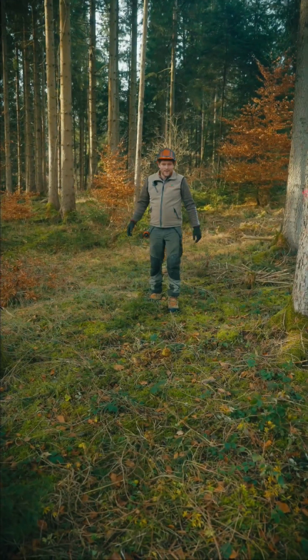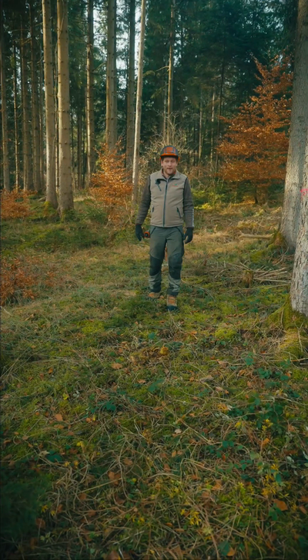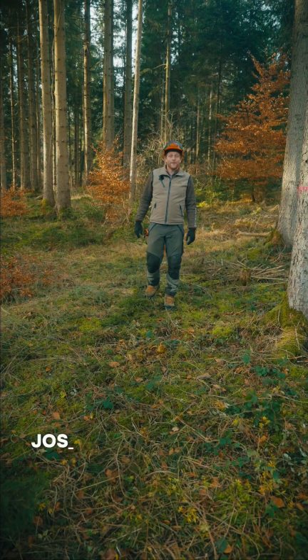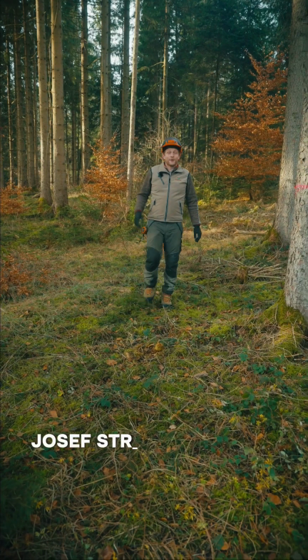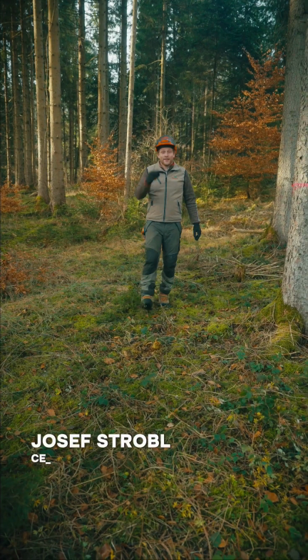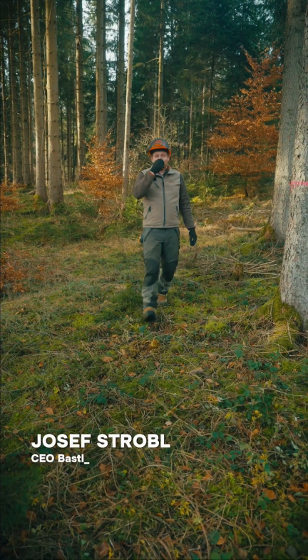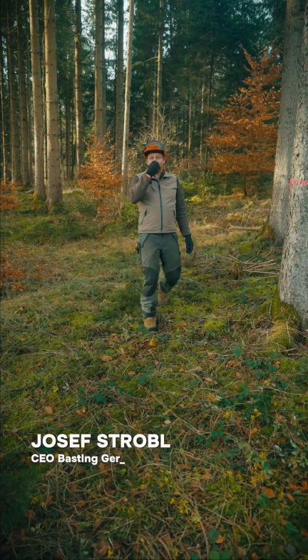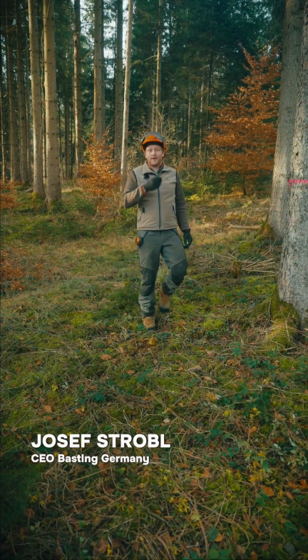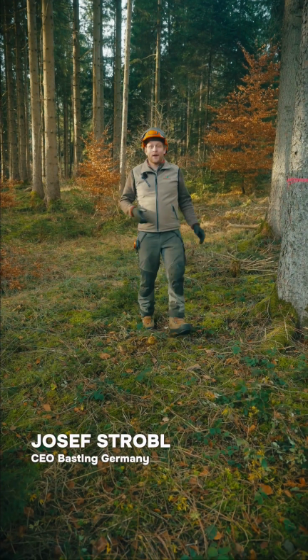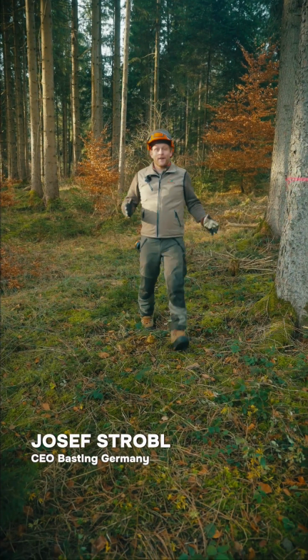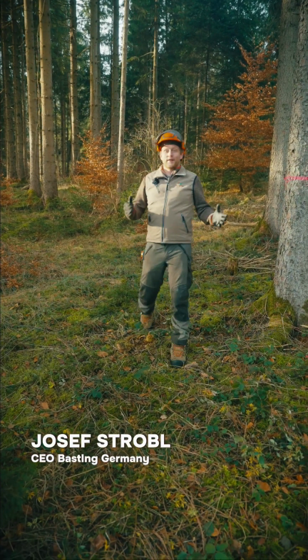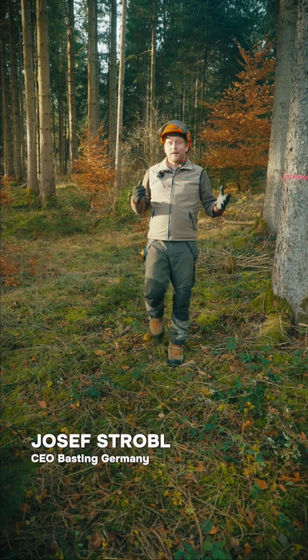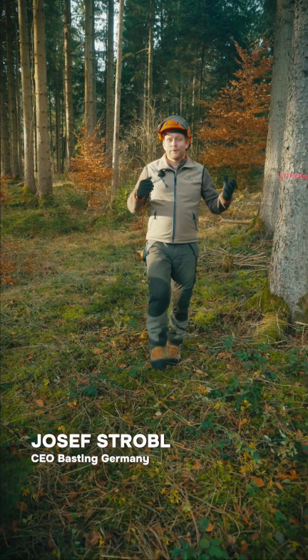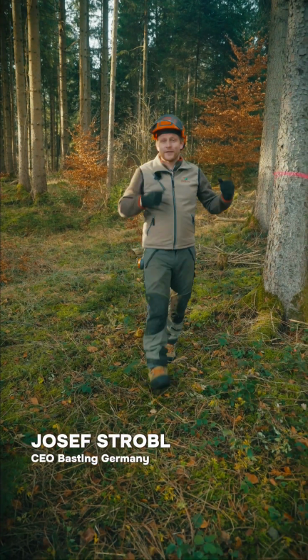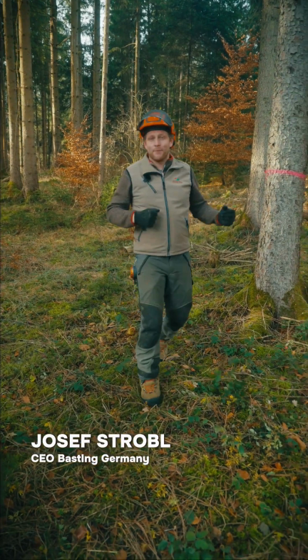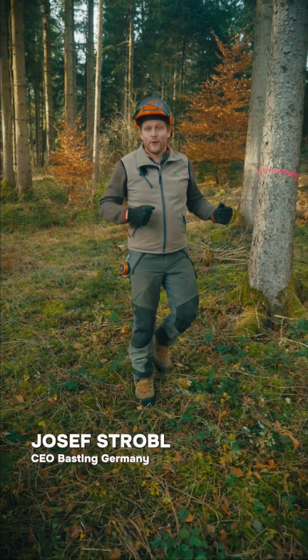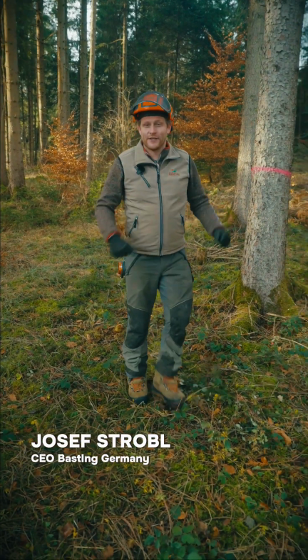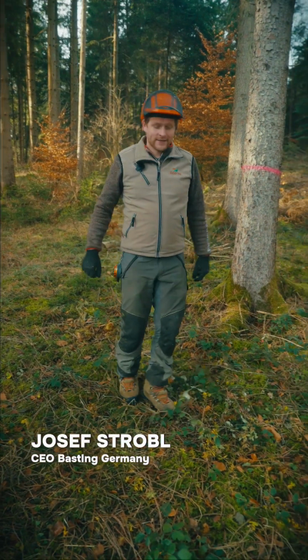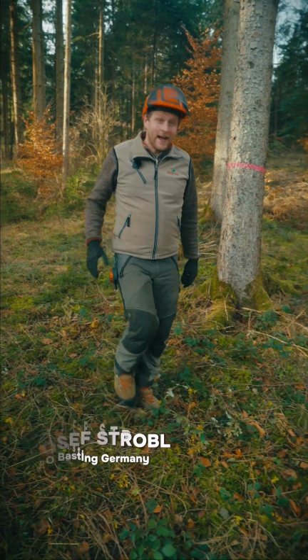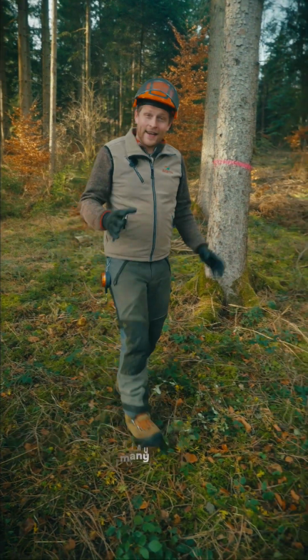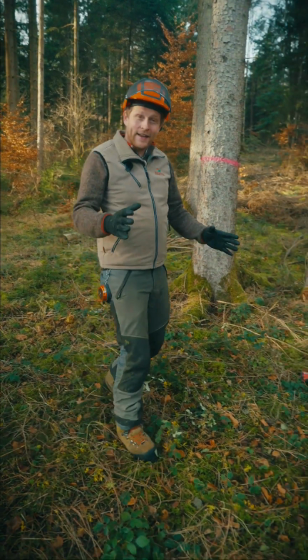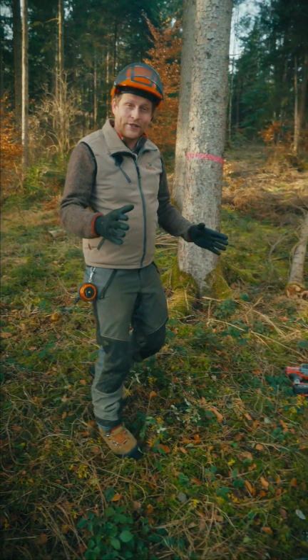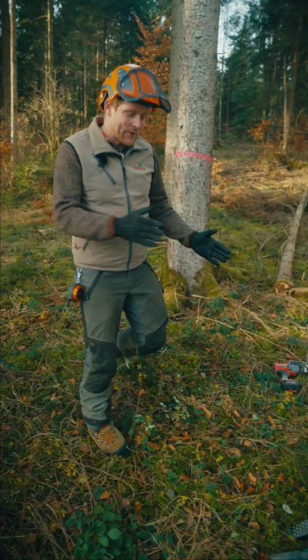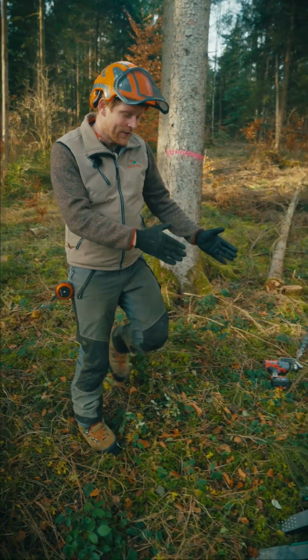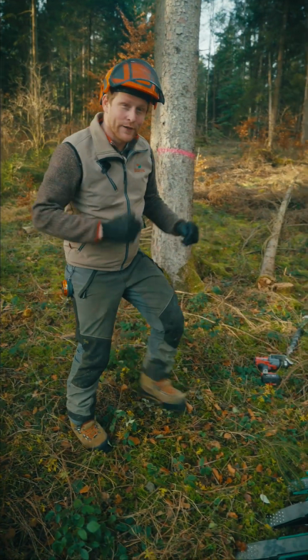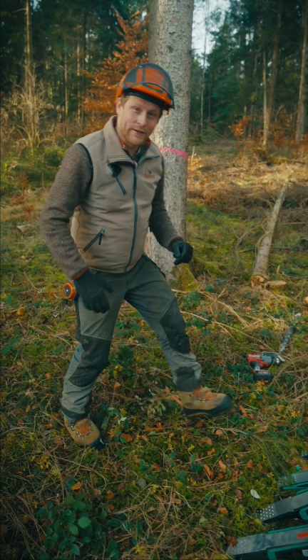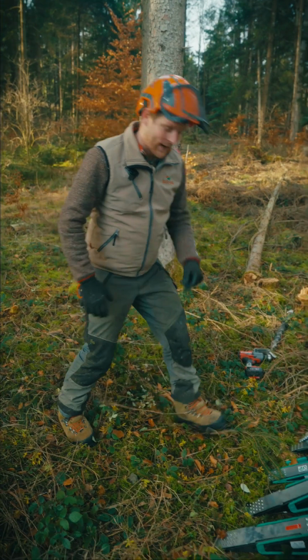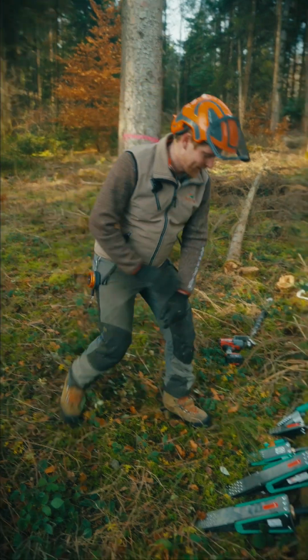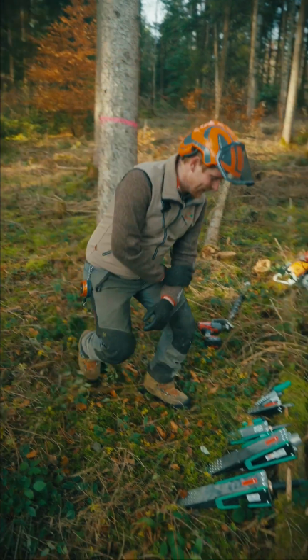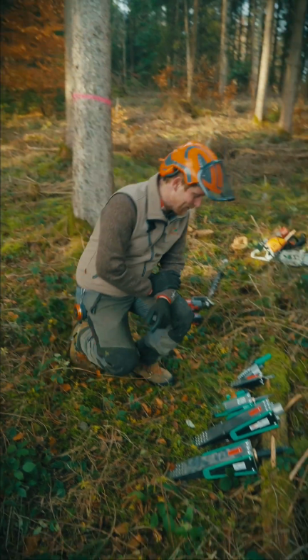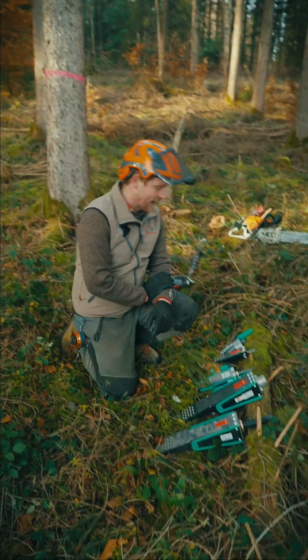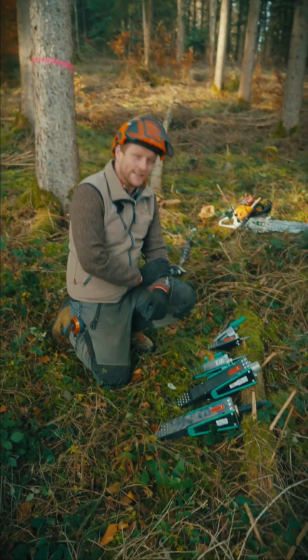Many customers wonder why there are so many different types of wedges. I'd like to show you the different types and their applications.